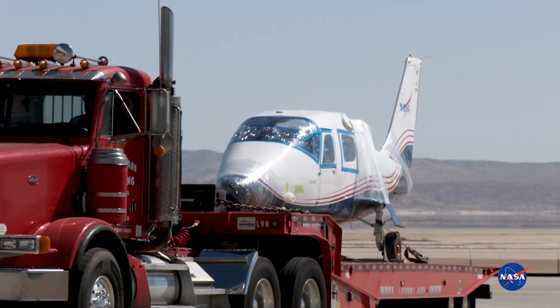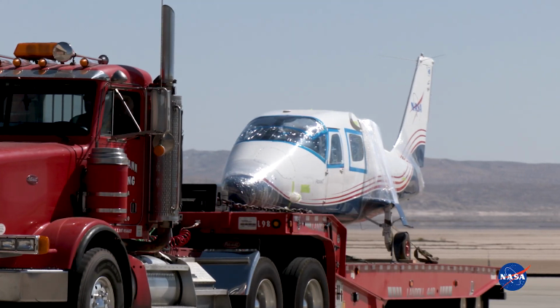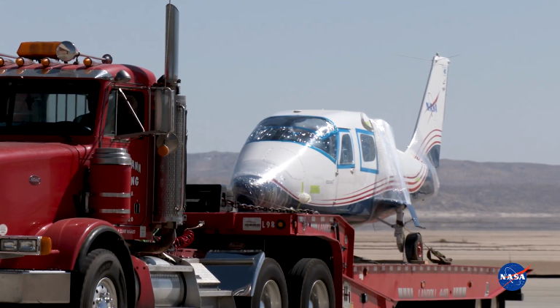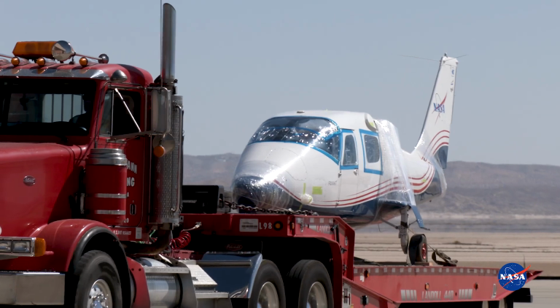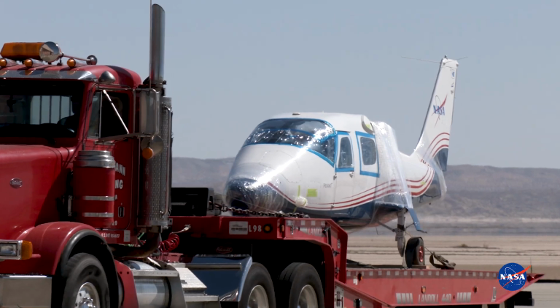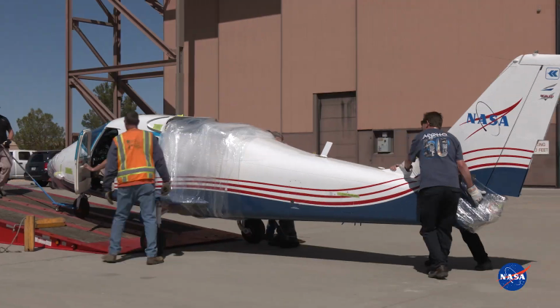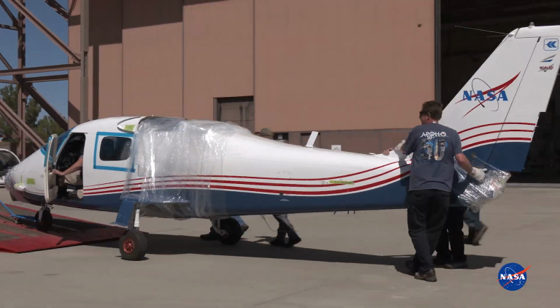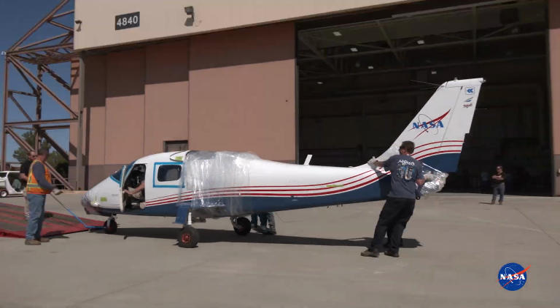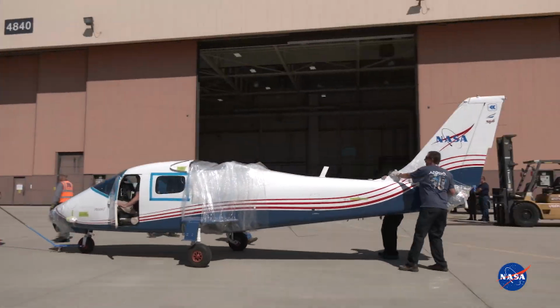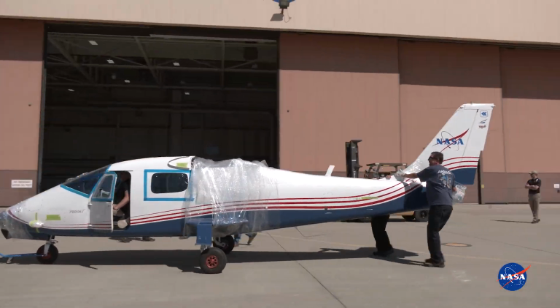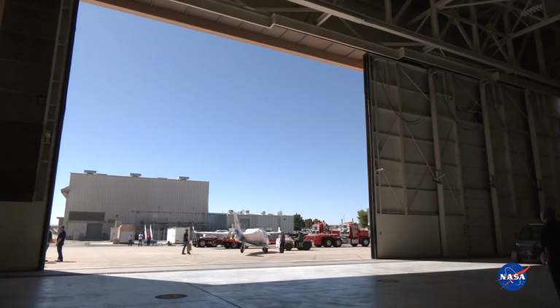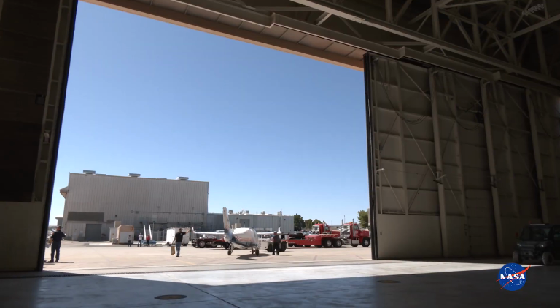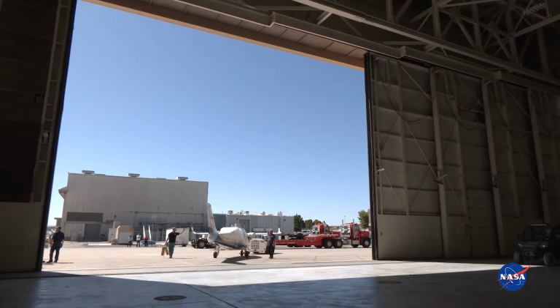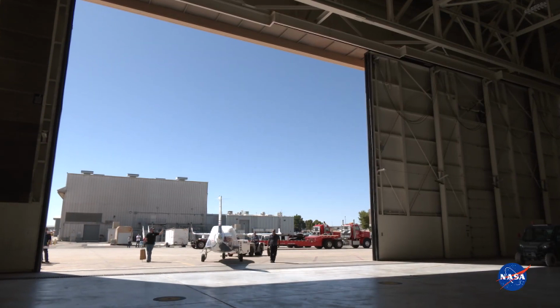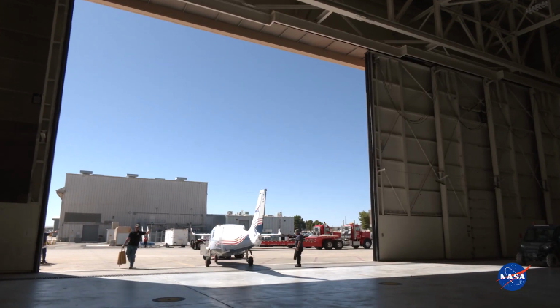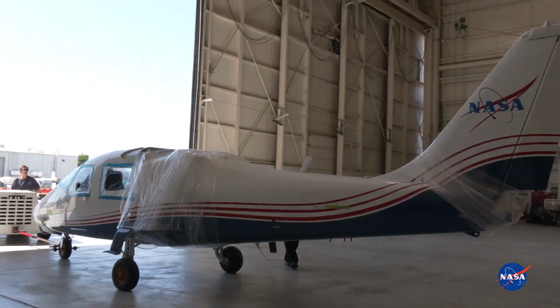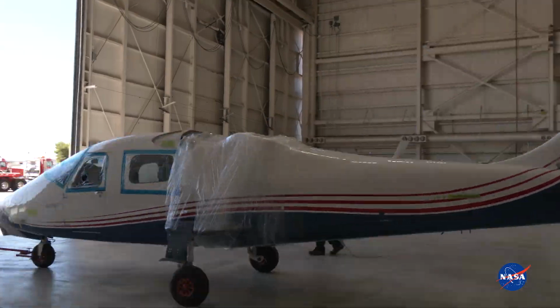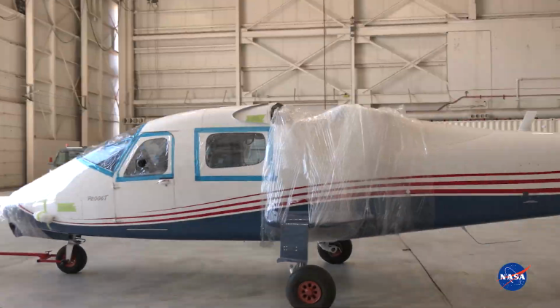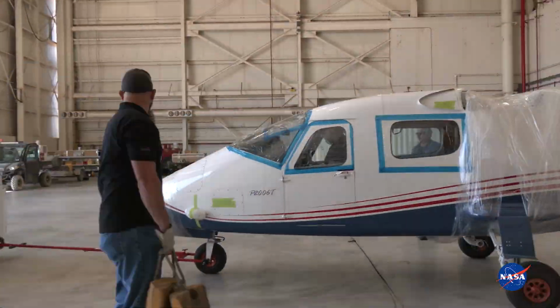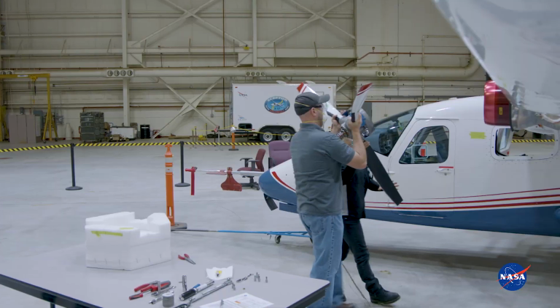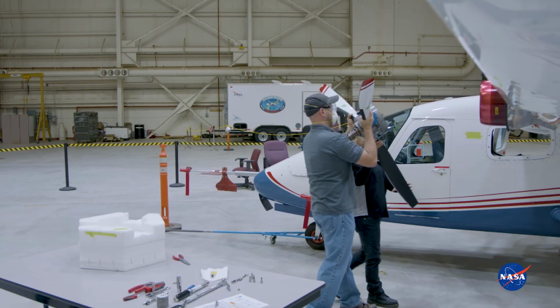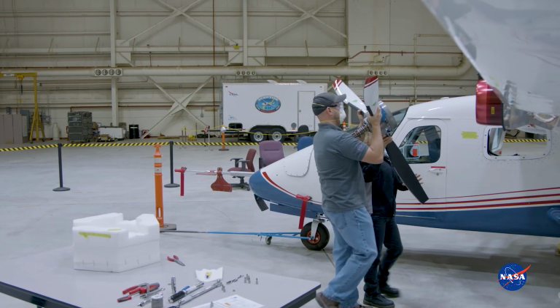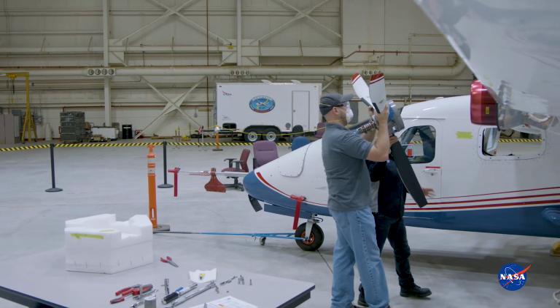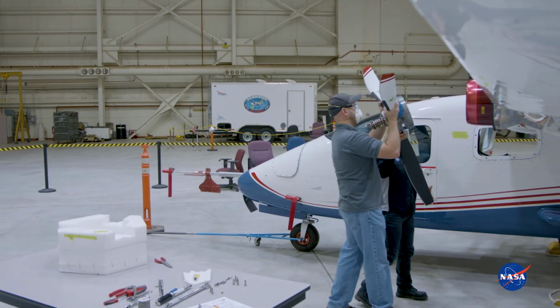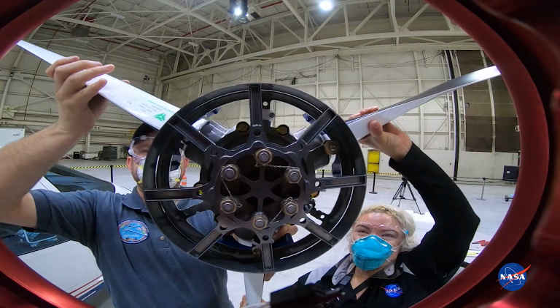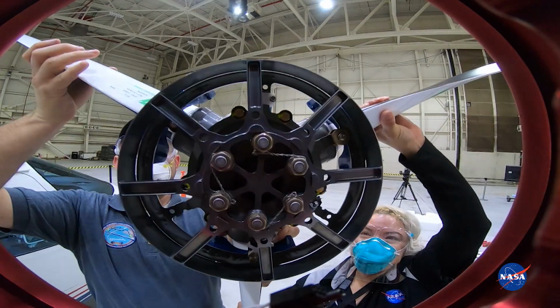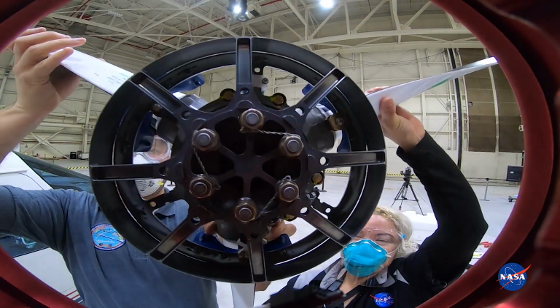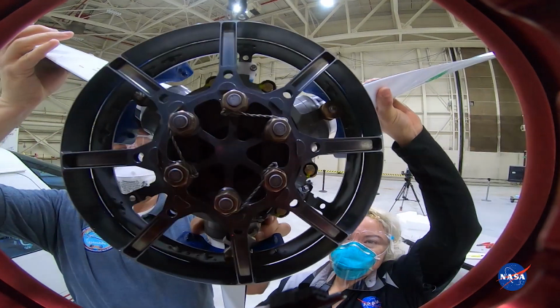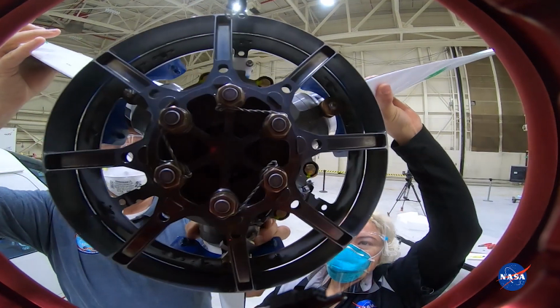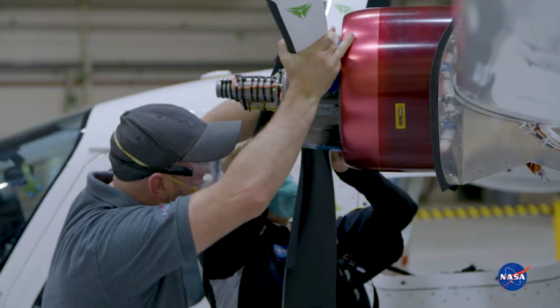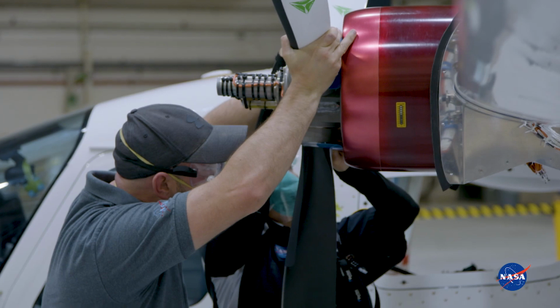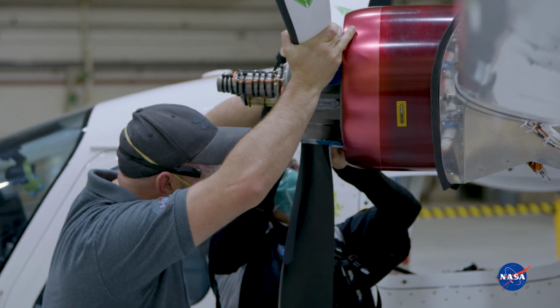After we received the aircraft initially, we did a couple of modifications, cleaned up some wiring, and we did some low-voltage checks.